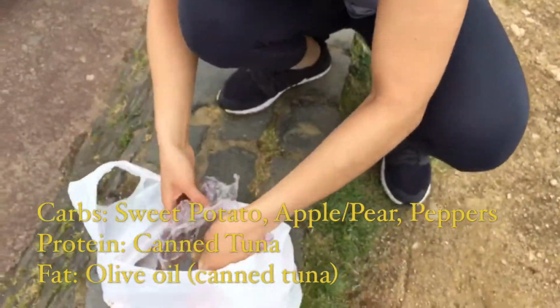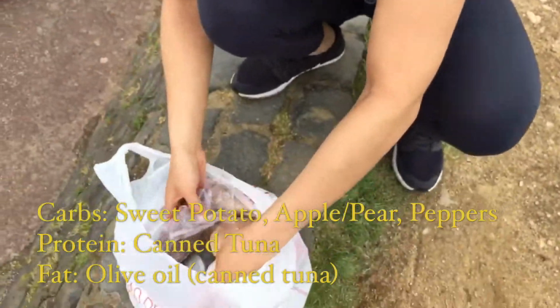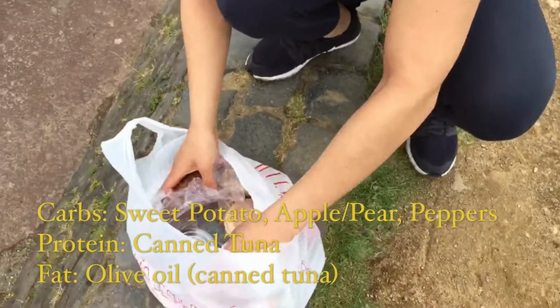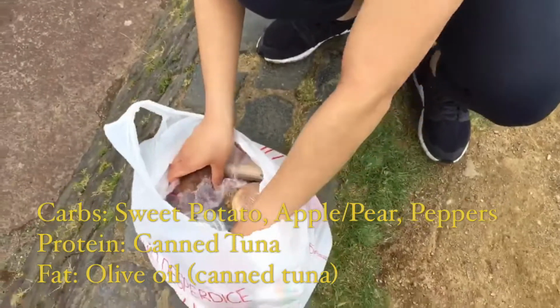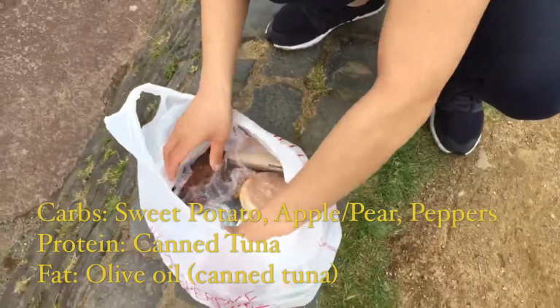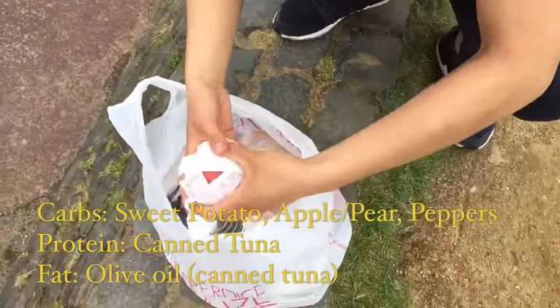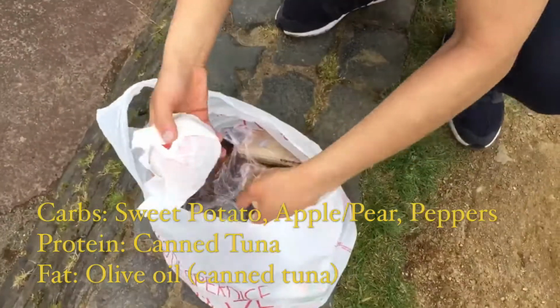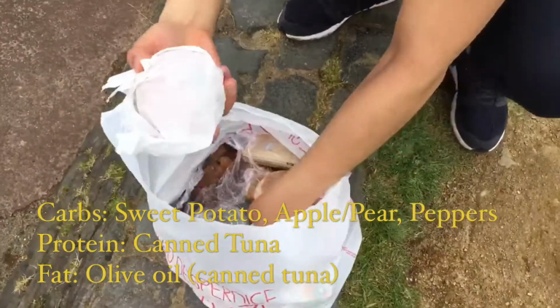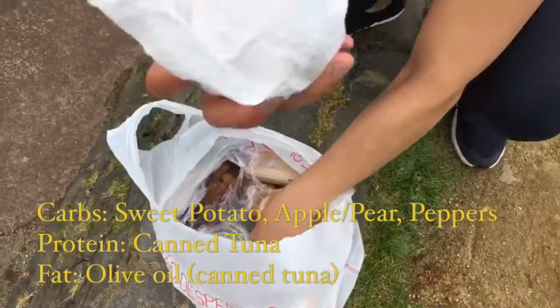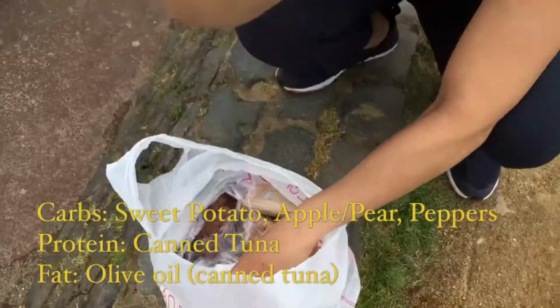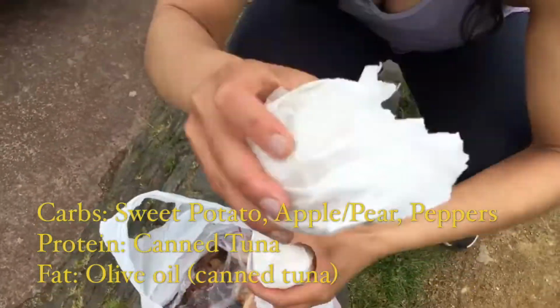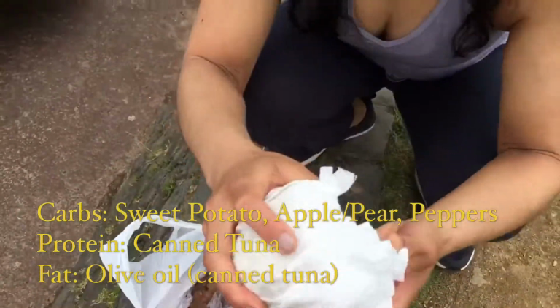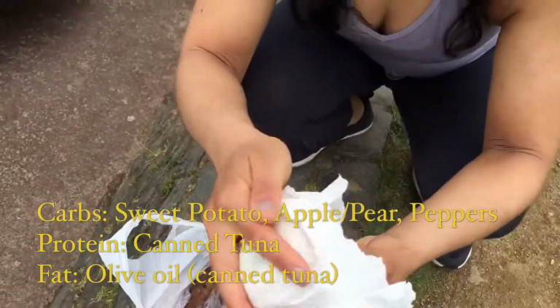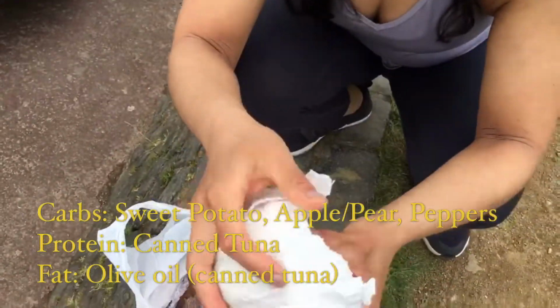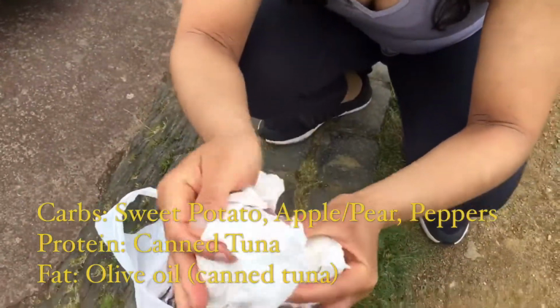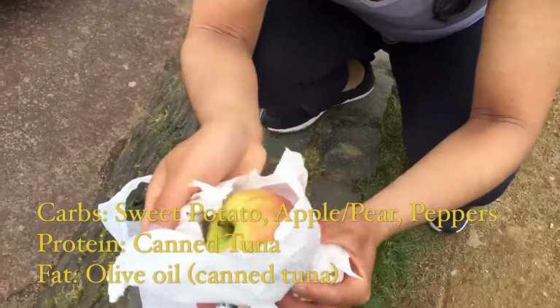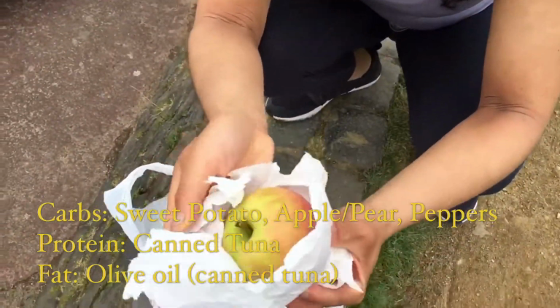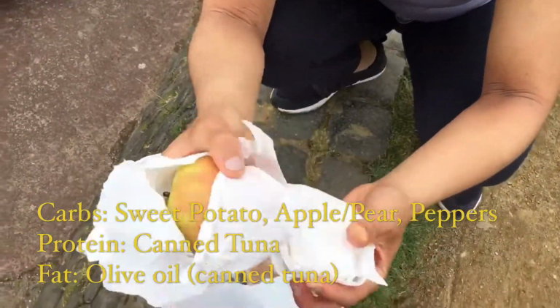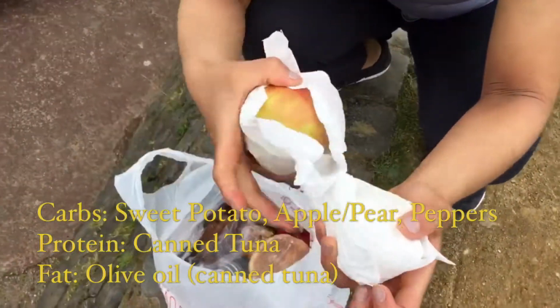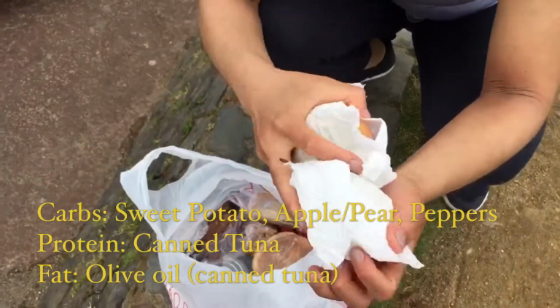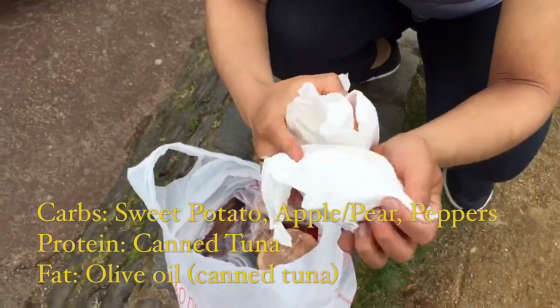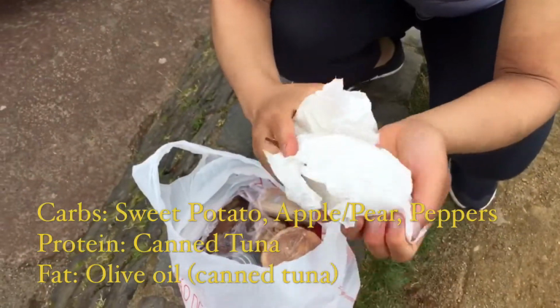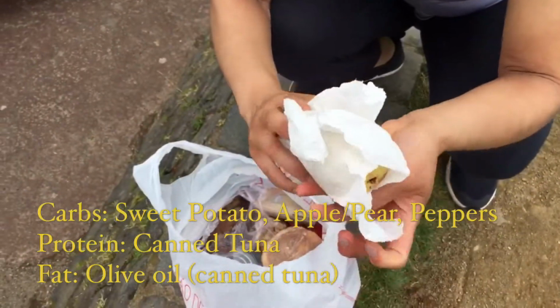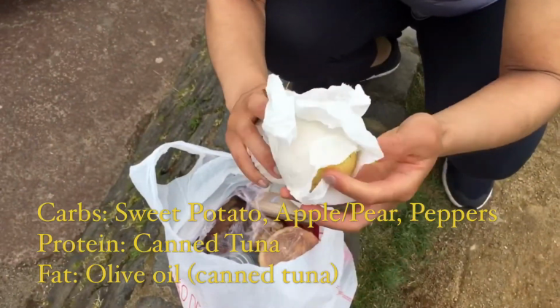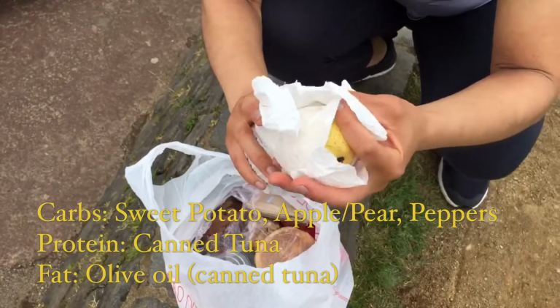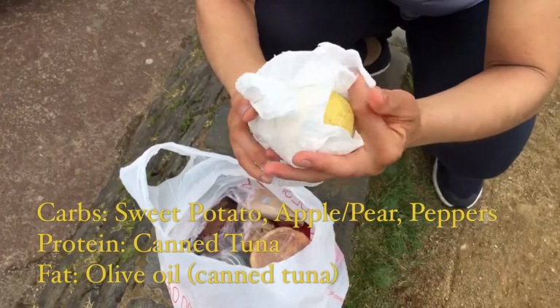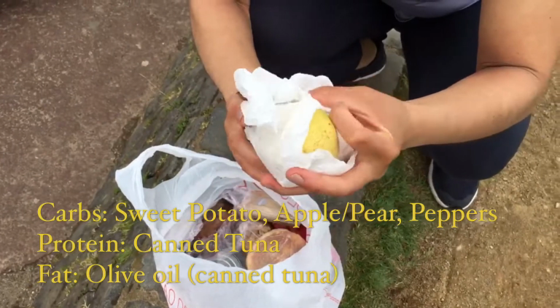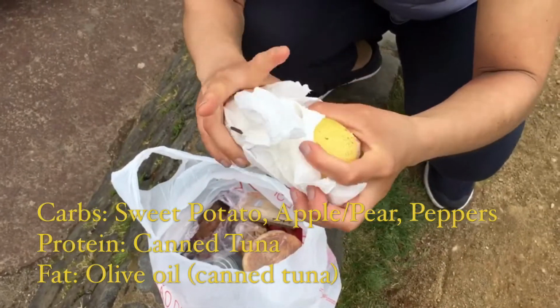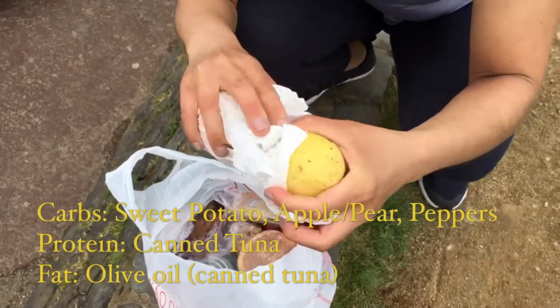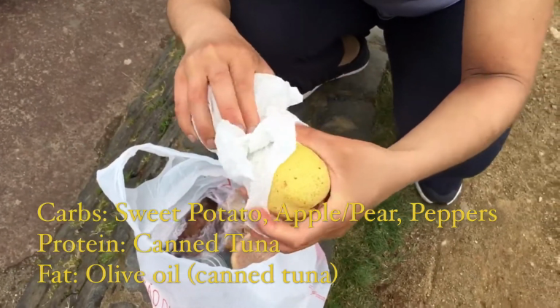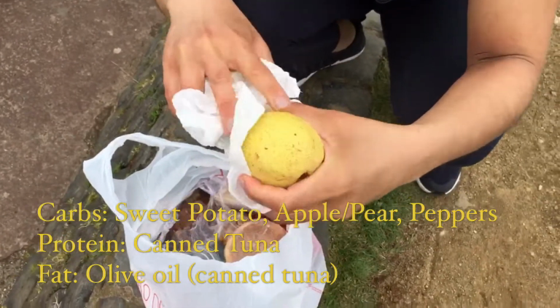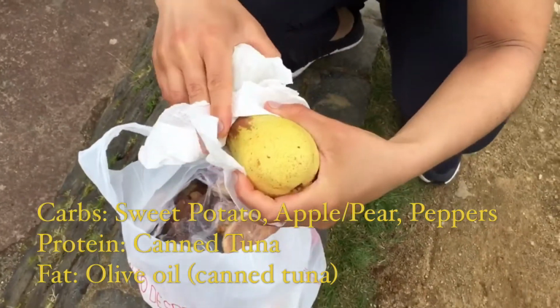For carbs, we also have apples that we washed already and then also their locally grown pears.